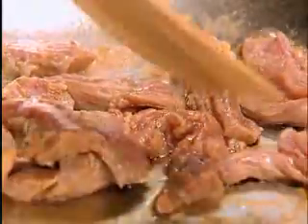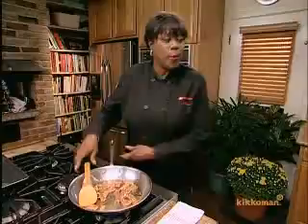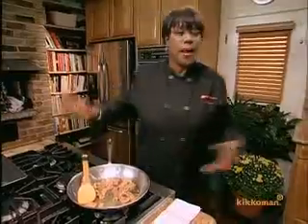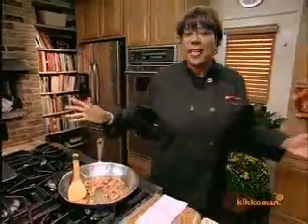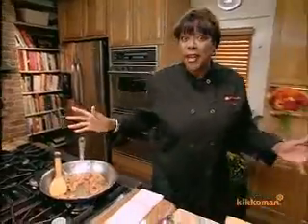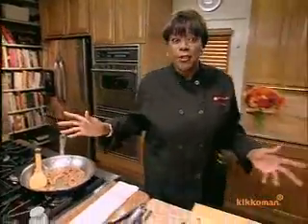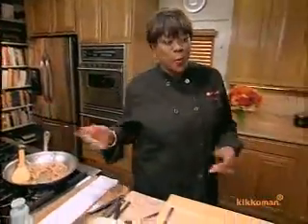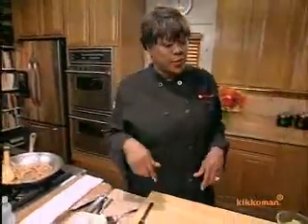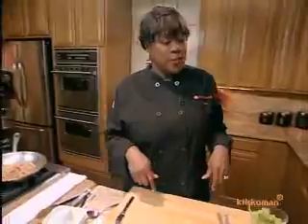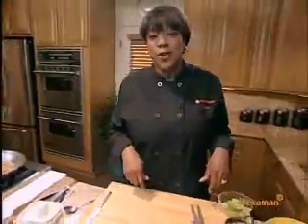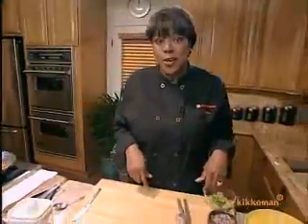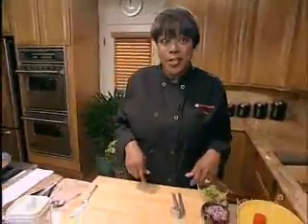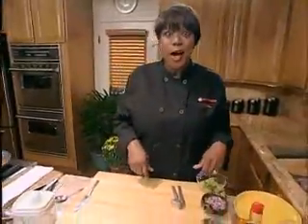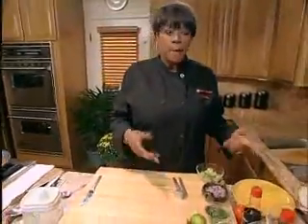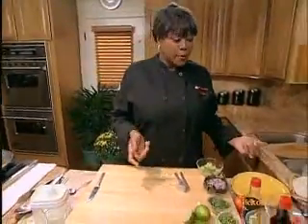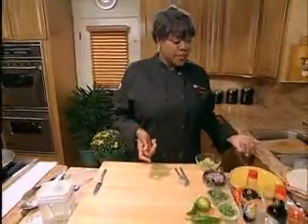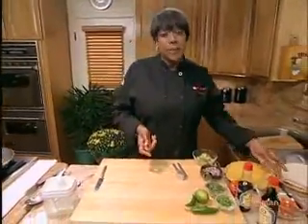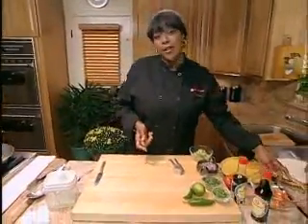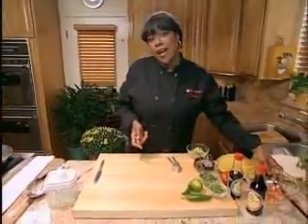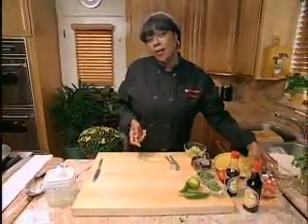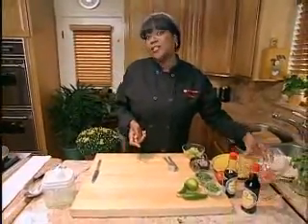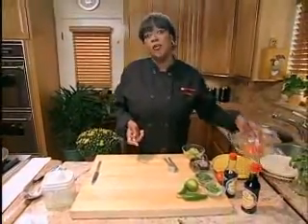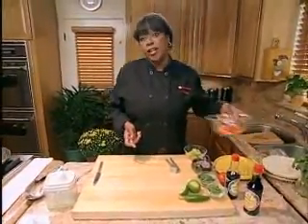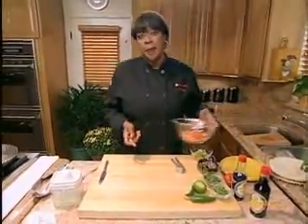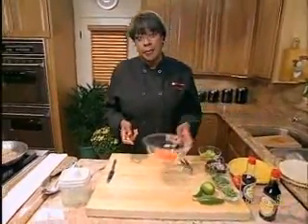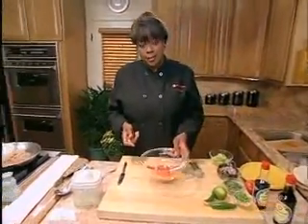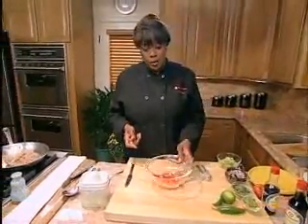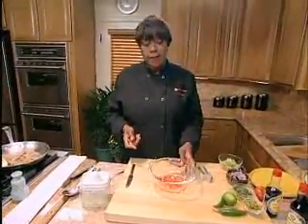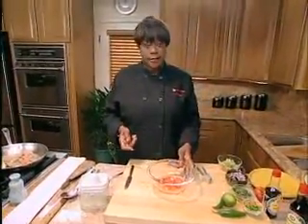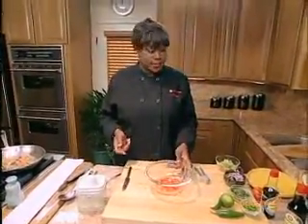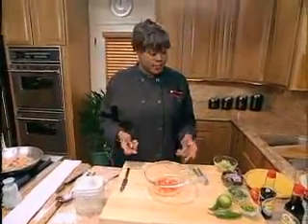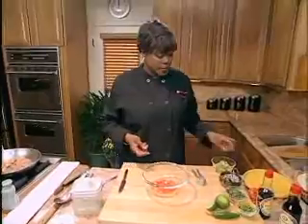I want to make something else with the soy sauce. I'm going to make some pico de gallo. That's a great accompaniment to the seasoned meat.